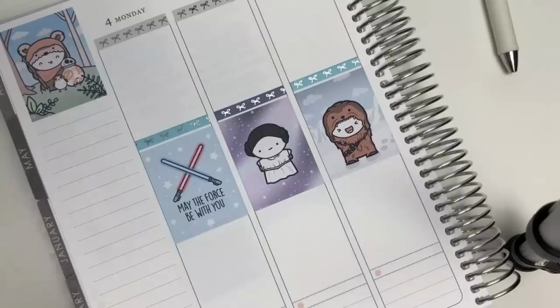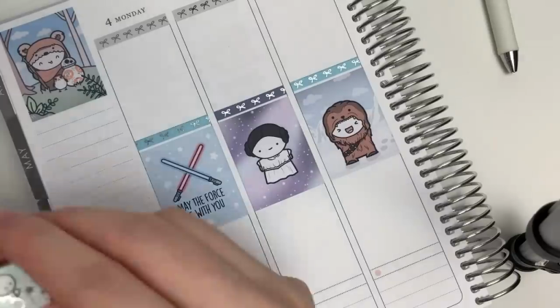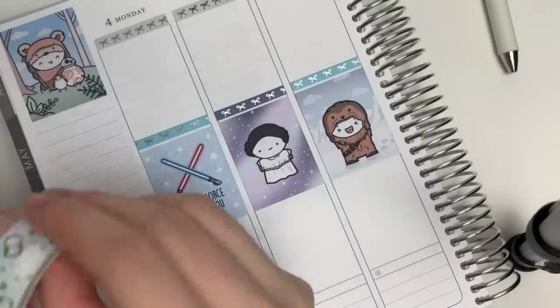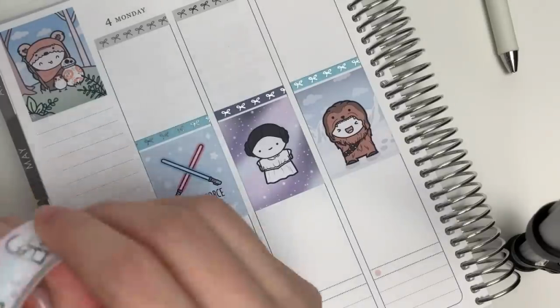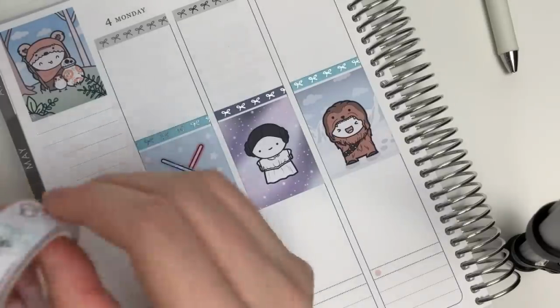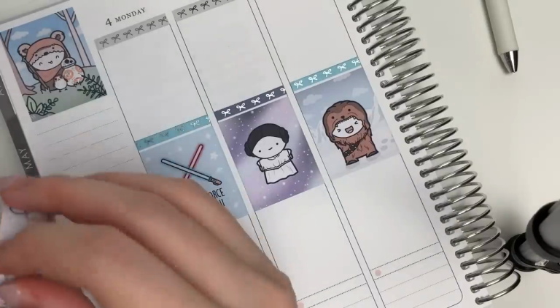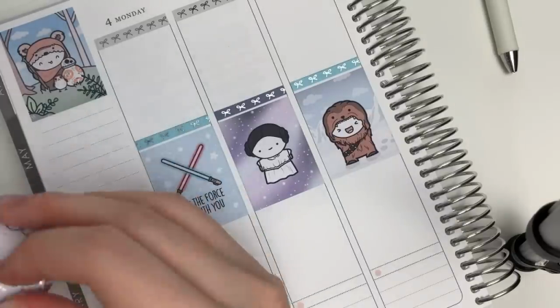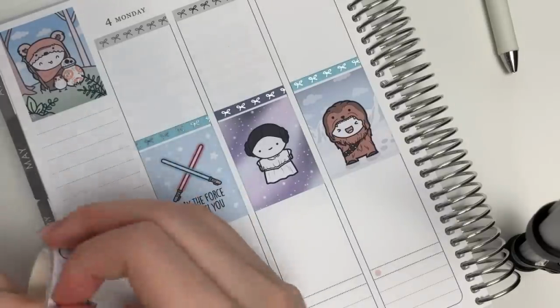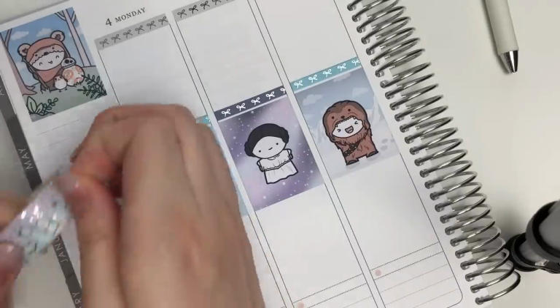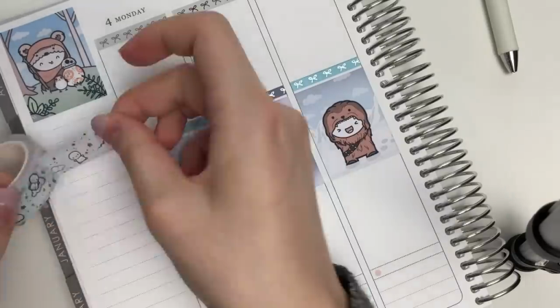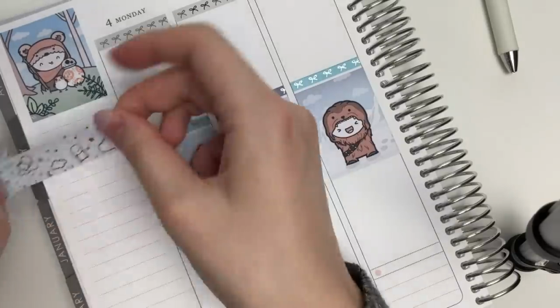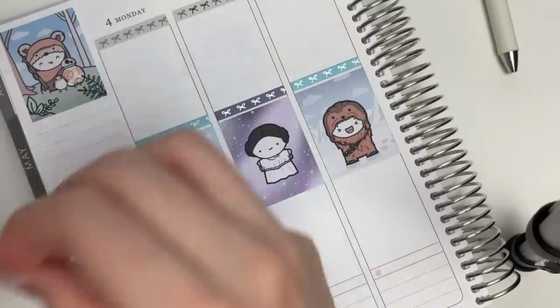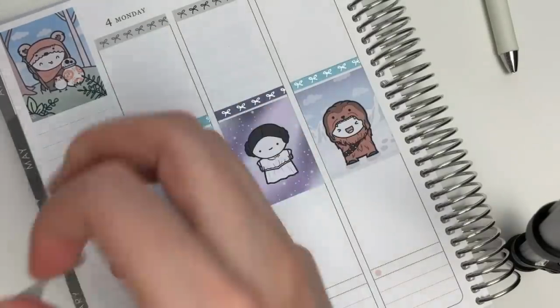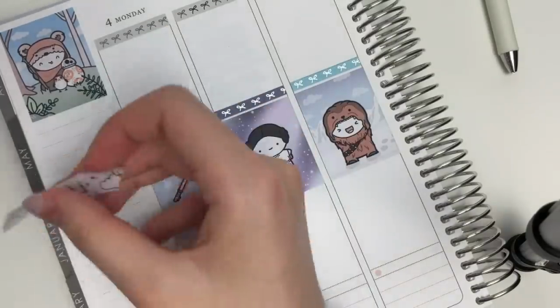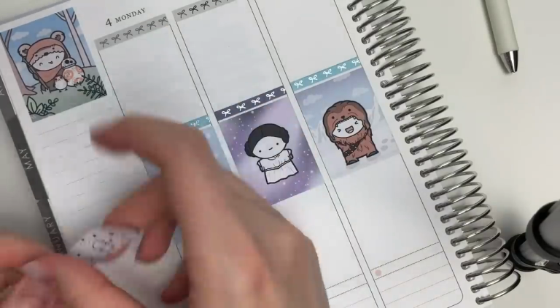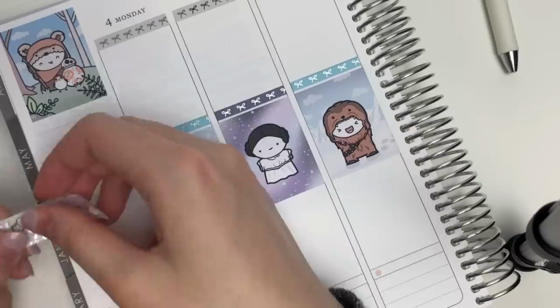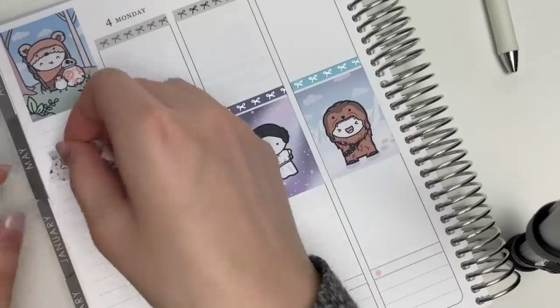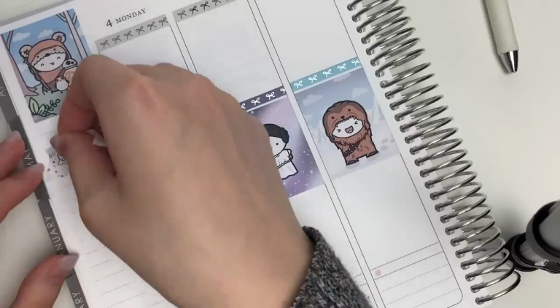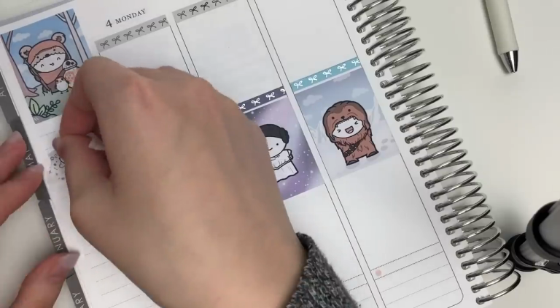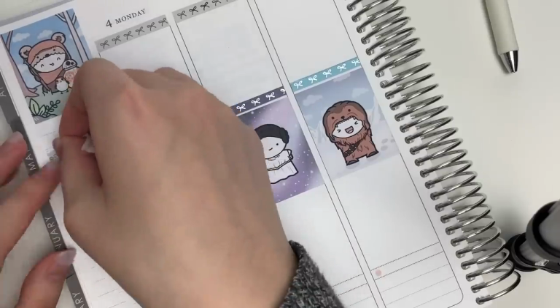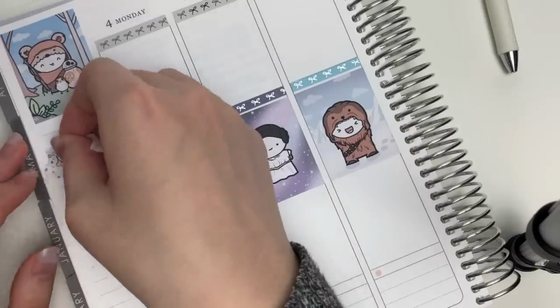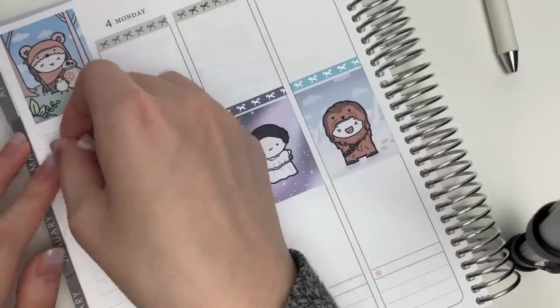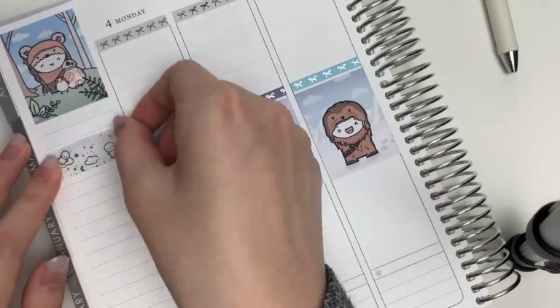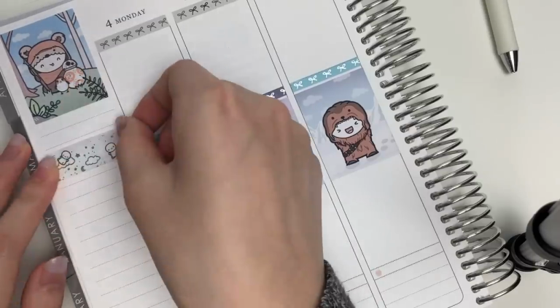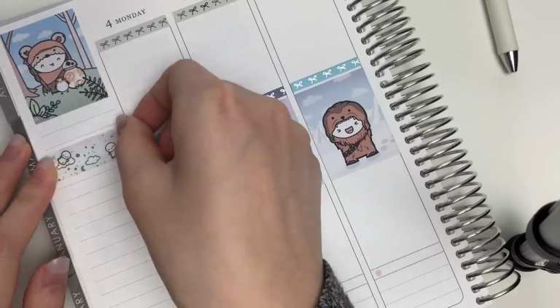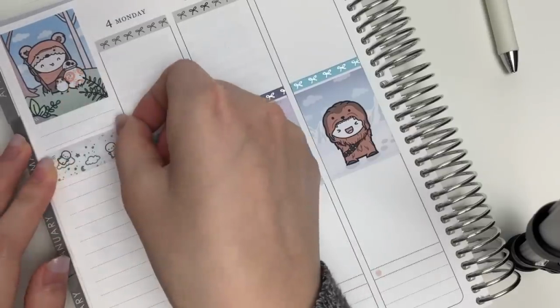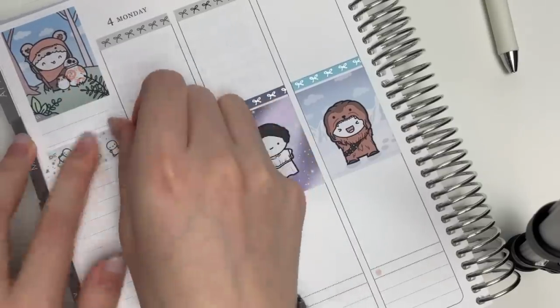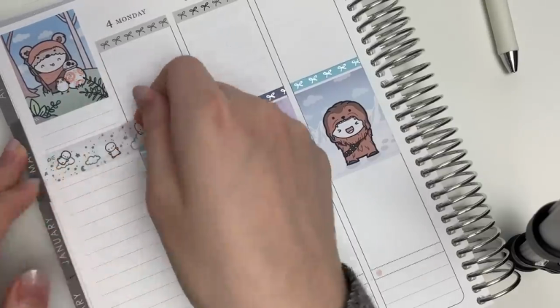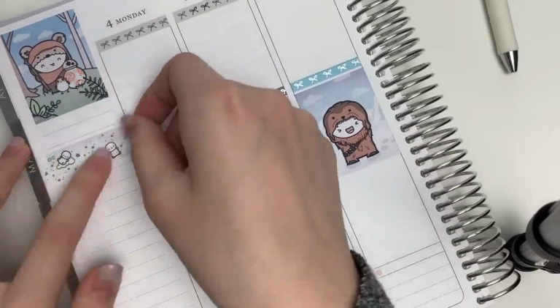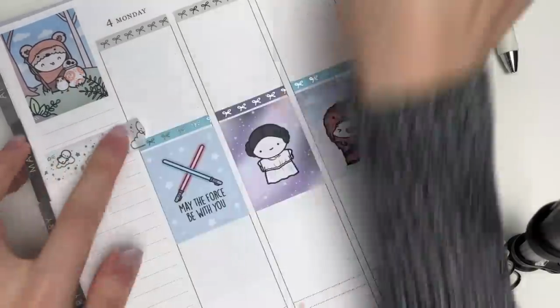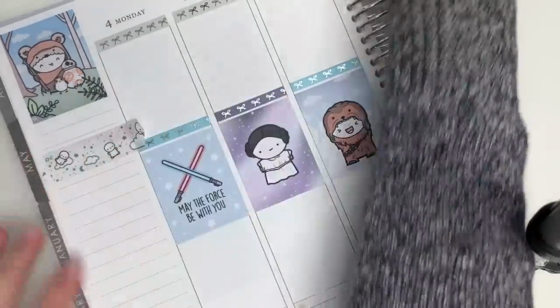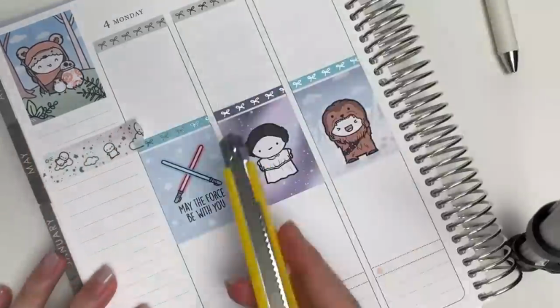I picked out some thin washi from Simply Gilded — I thought these colors match the full boxes really well. I just ripped them up and used my exacto knife to cut them down to size. I also picked out four of the full boxes for the first half. Moving on to the sidebar, I took this Twinkle Twinkle washi from my shop and once again trimmed them to size.